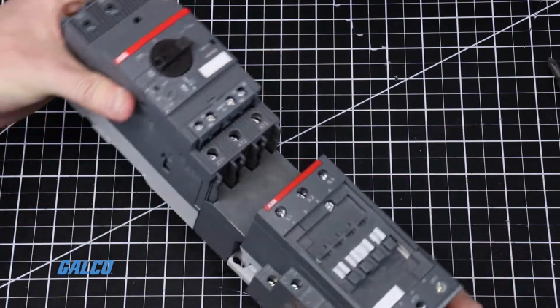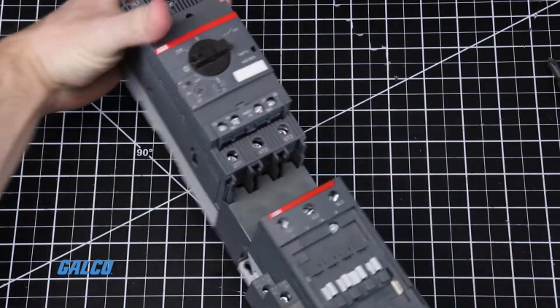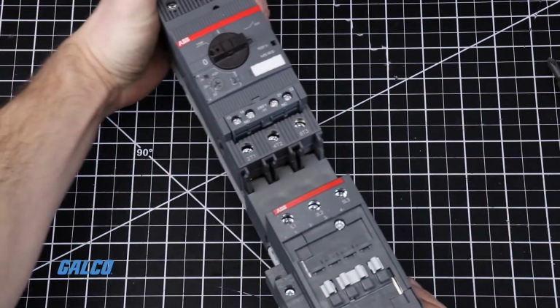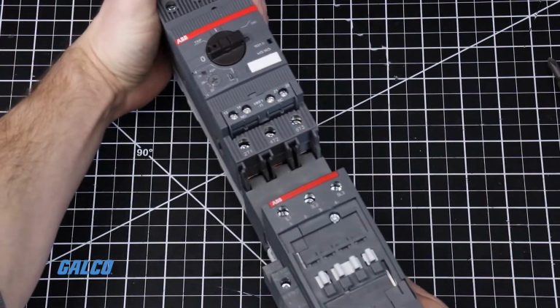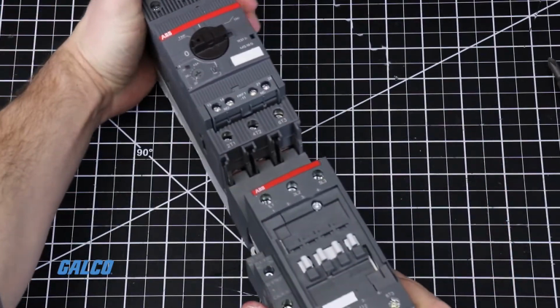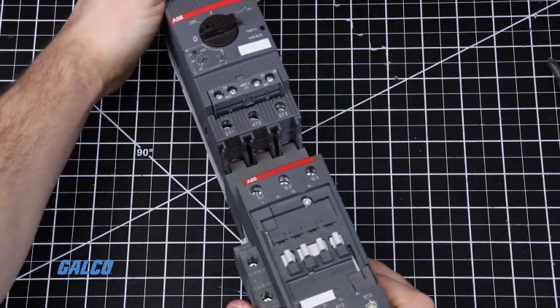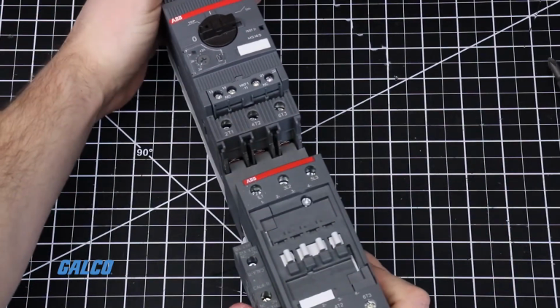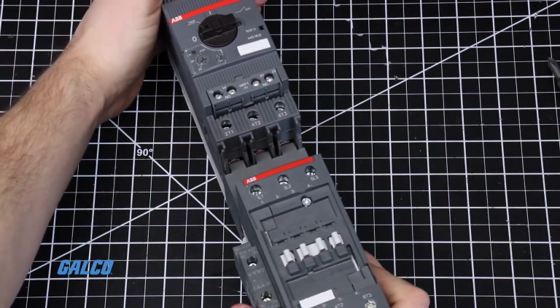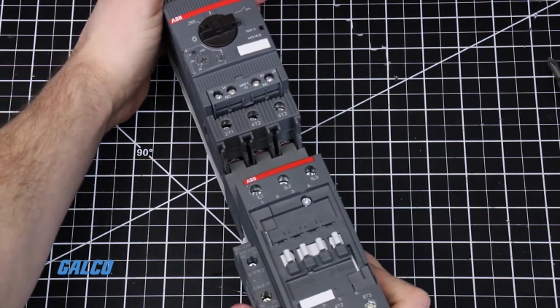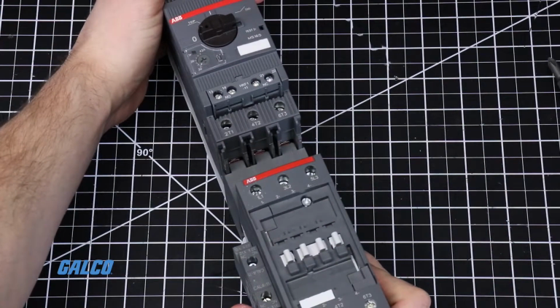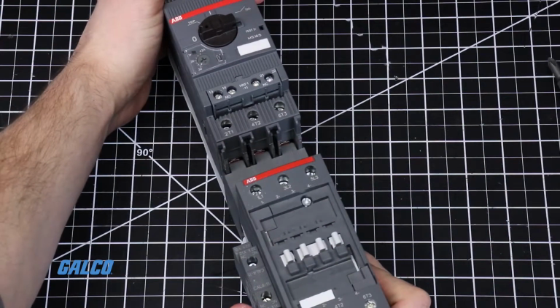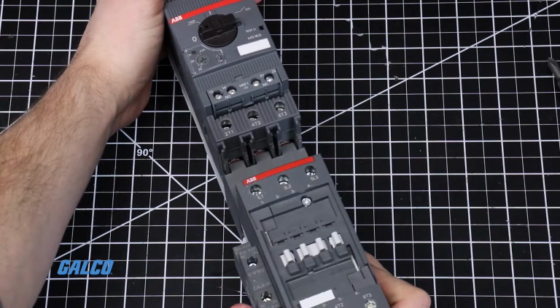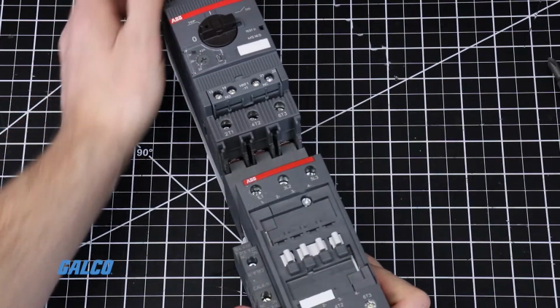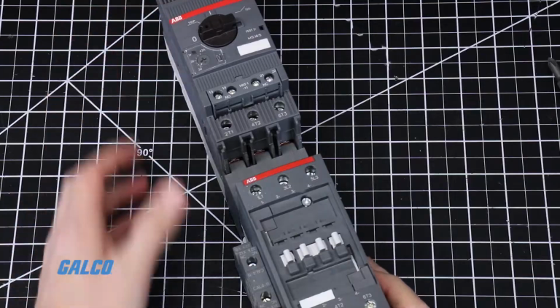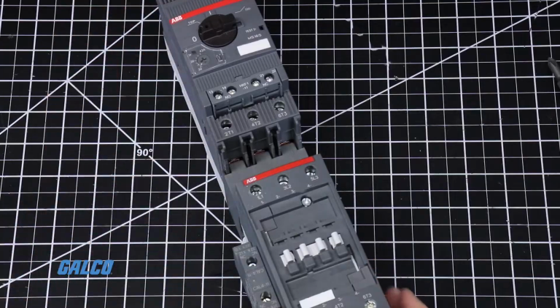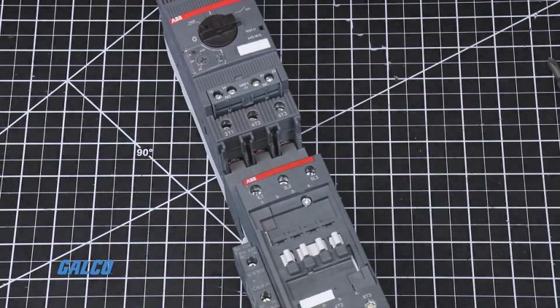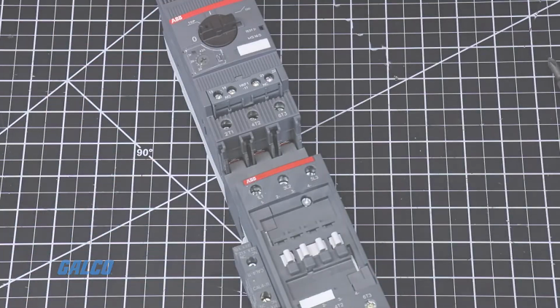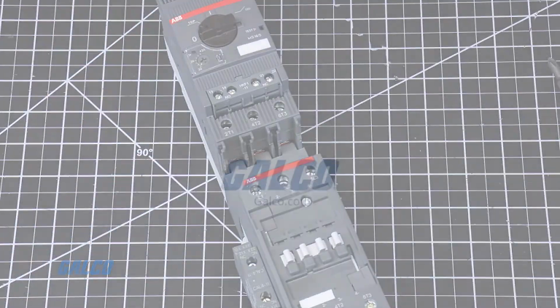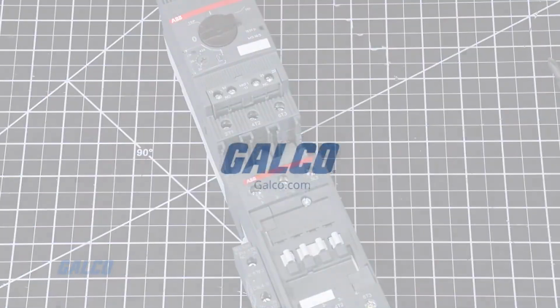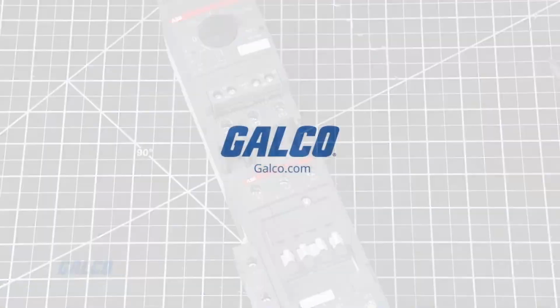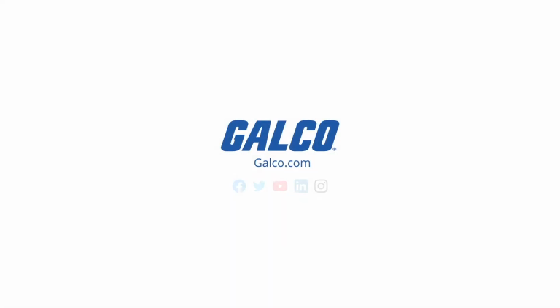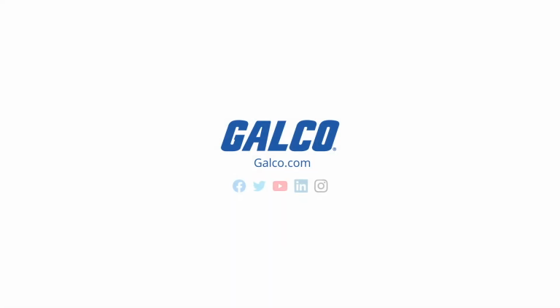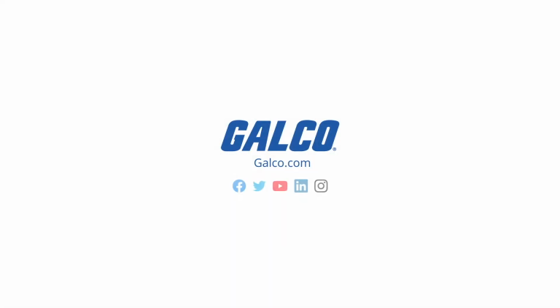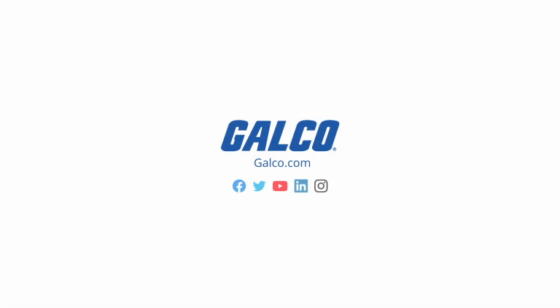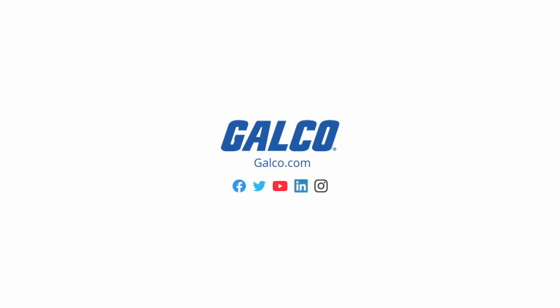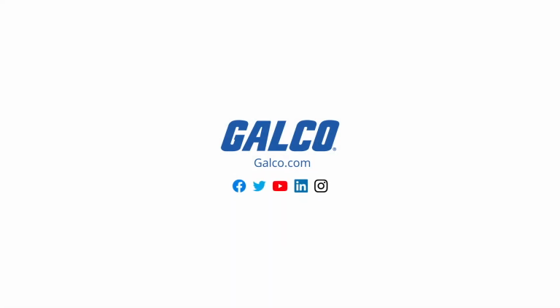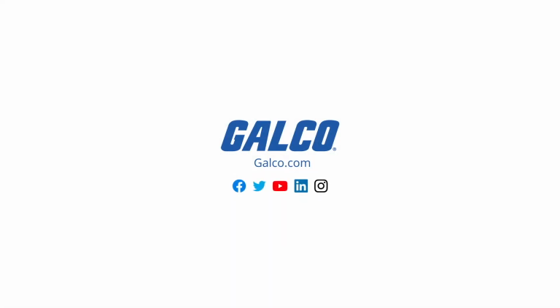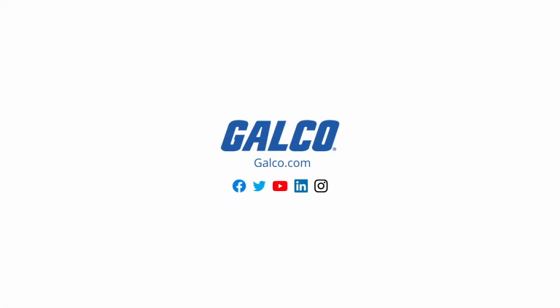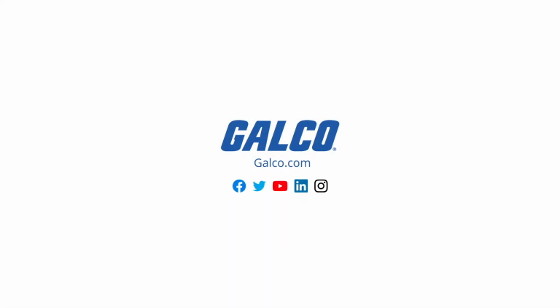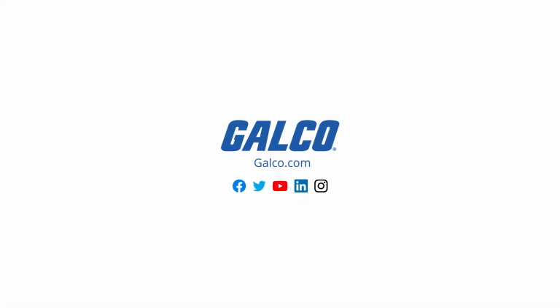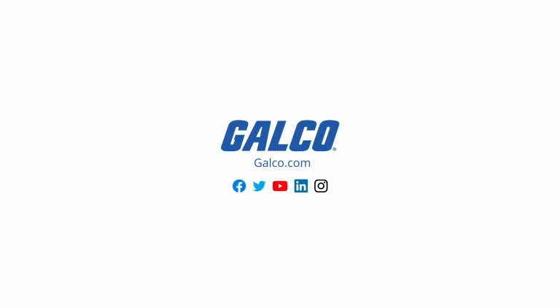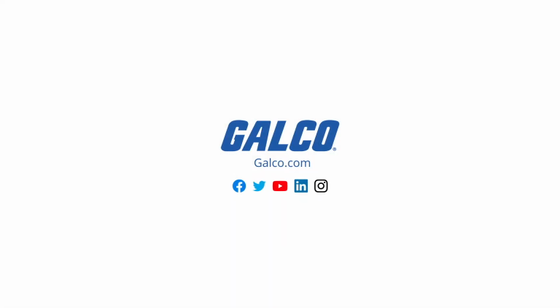To view and shop our selection of ABB products and accessories, visit us at galco.com.